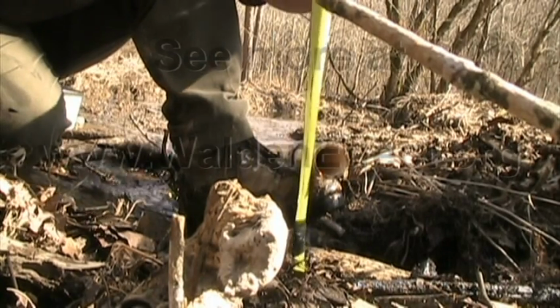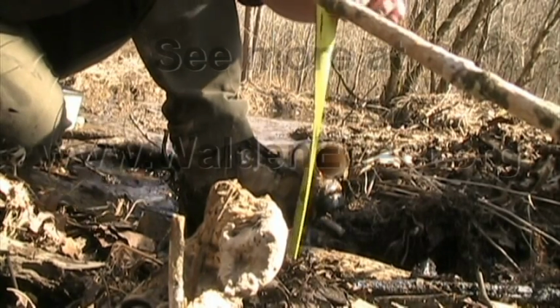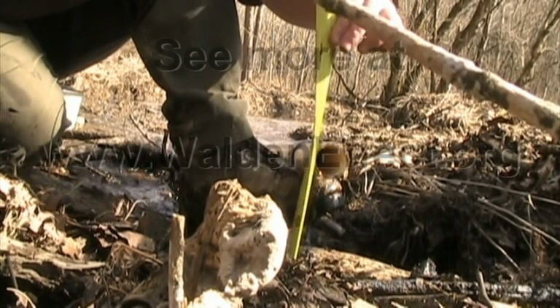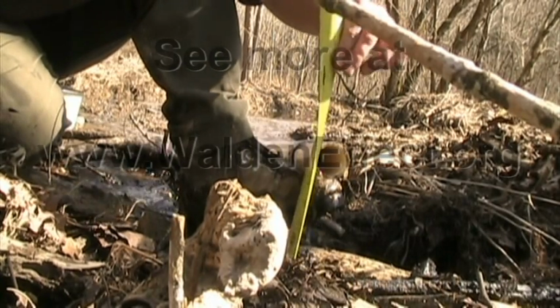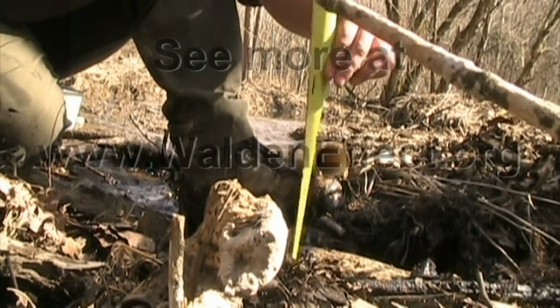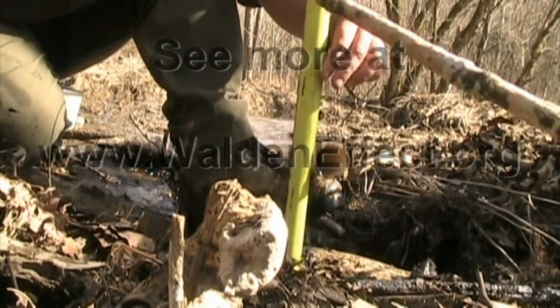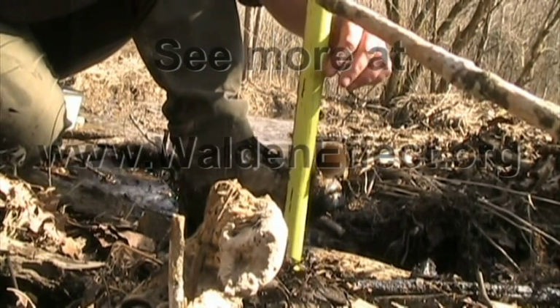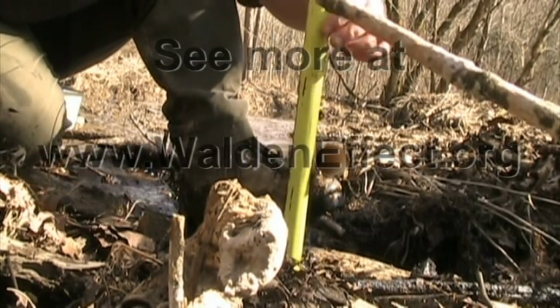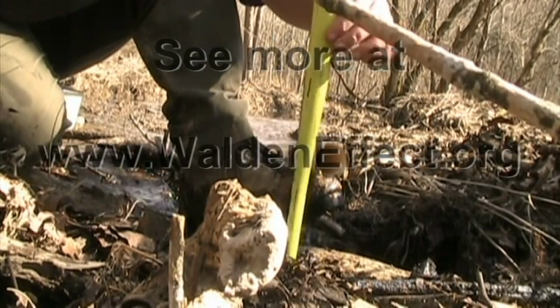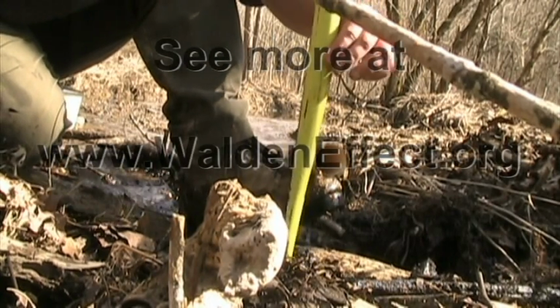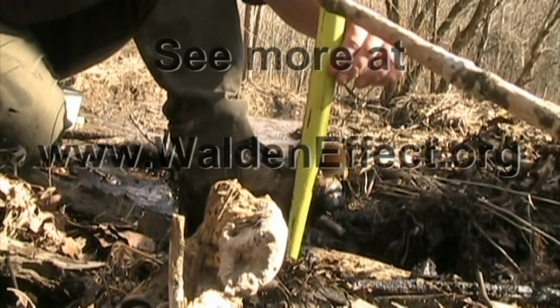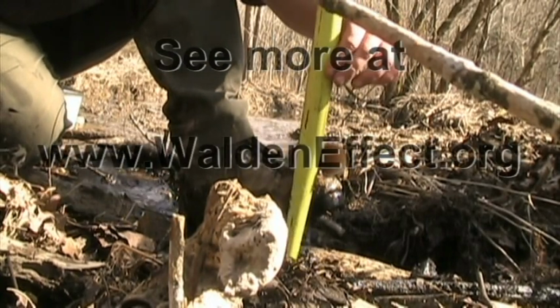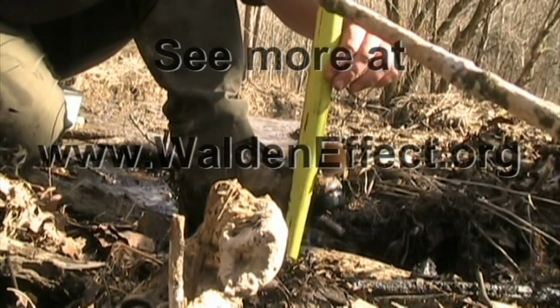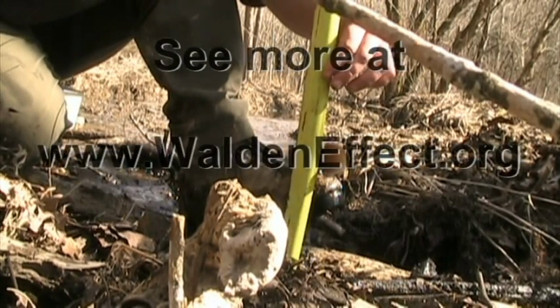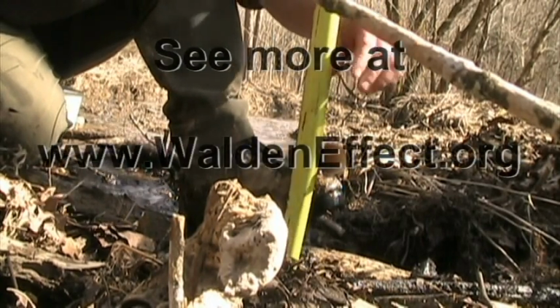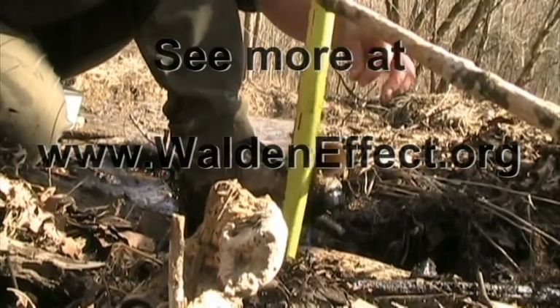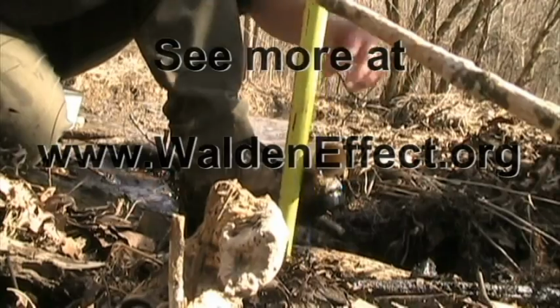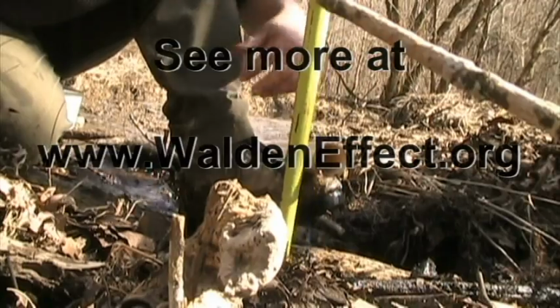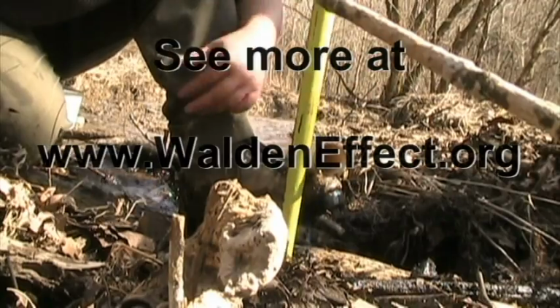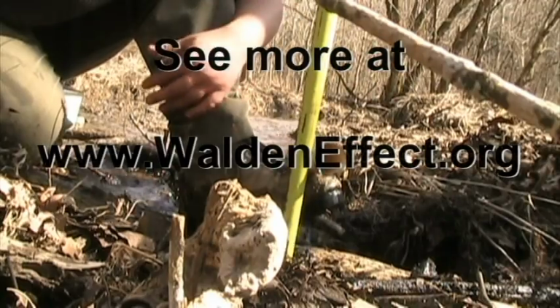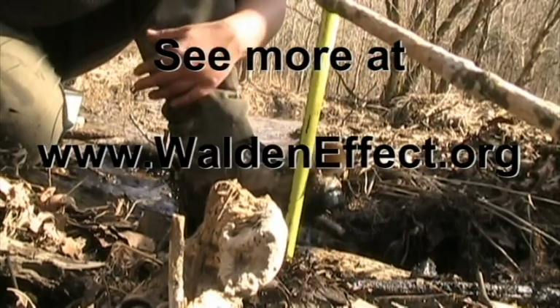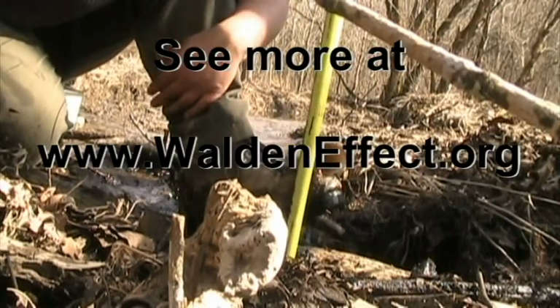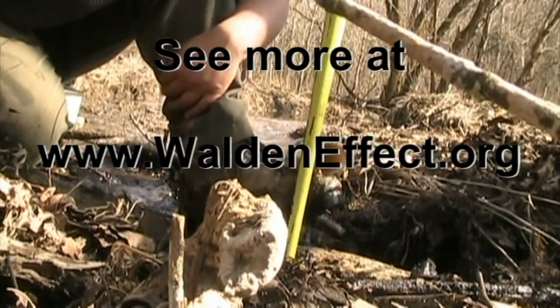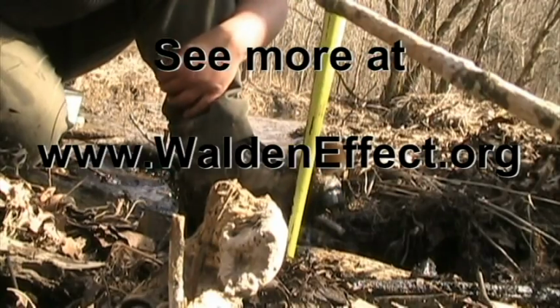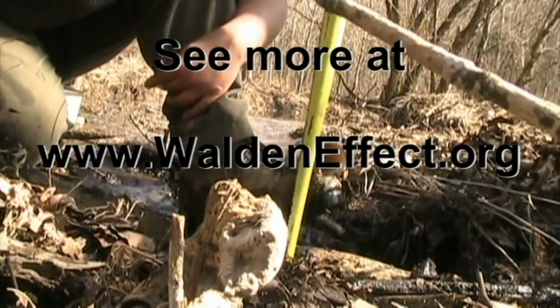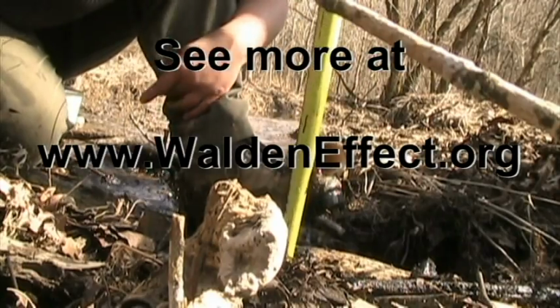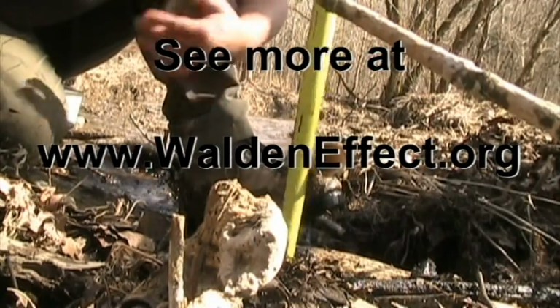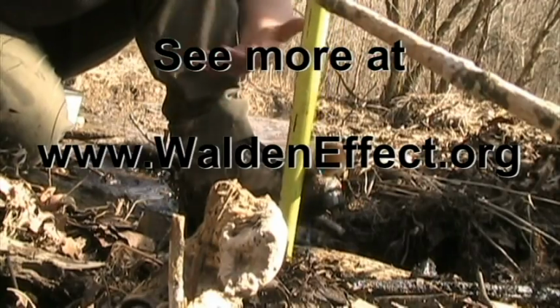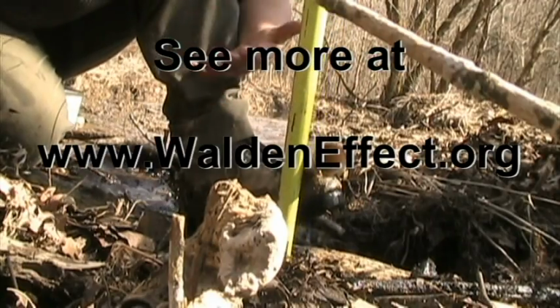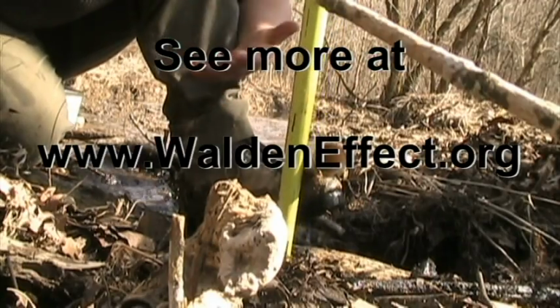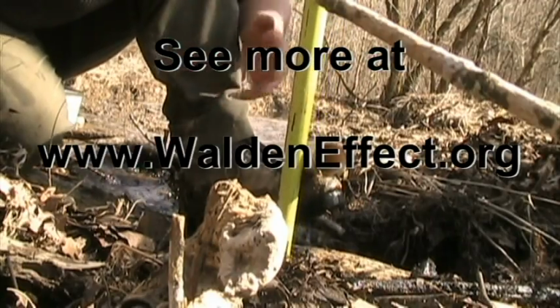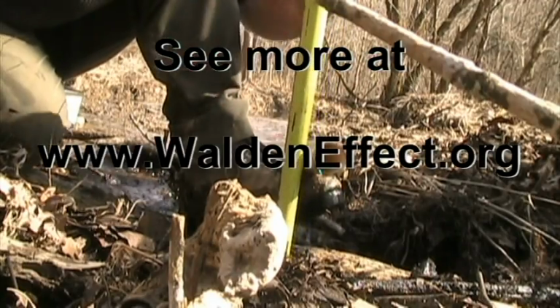Now measuring all the way down to the creek bottom here, it's 18 inches.